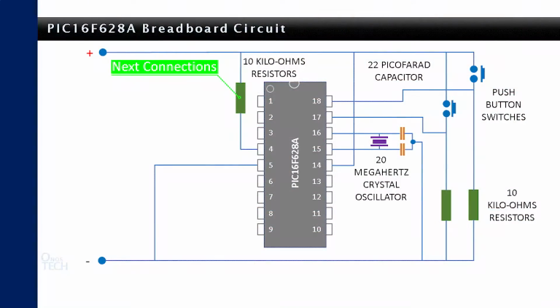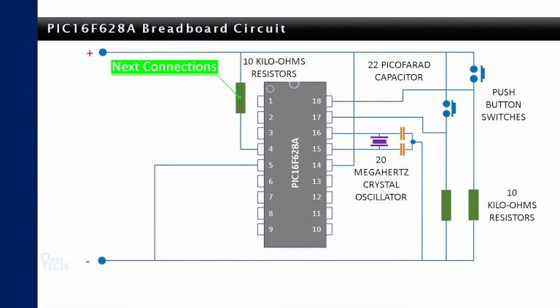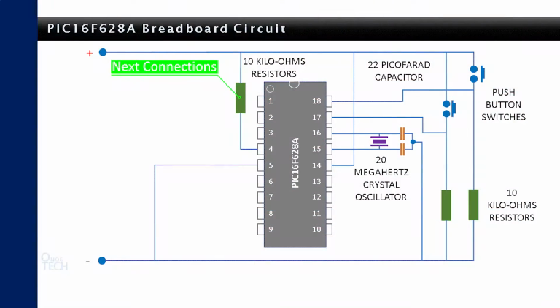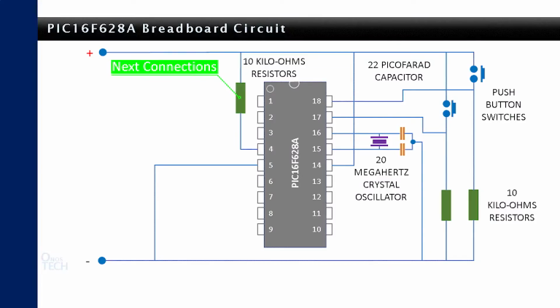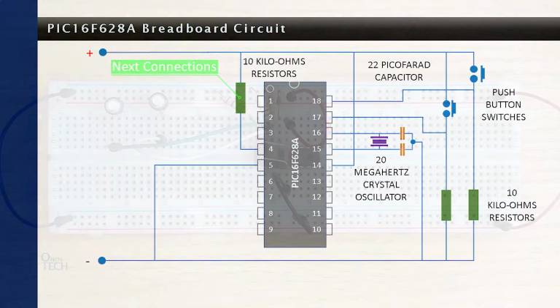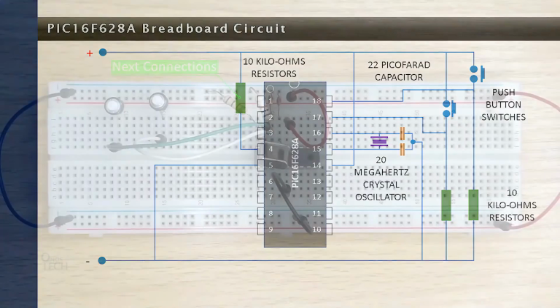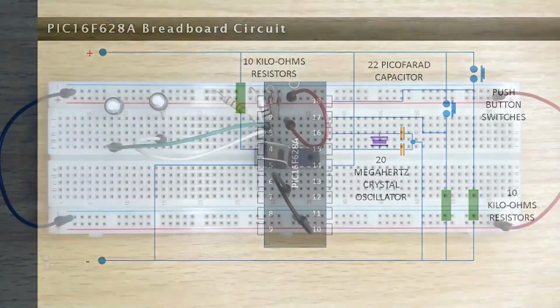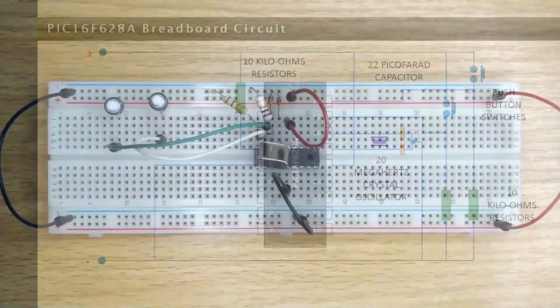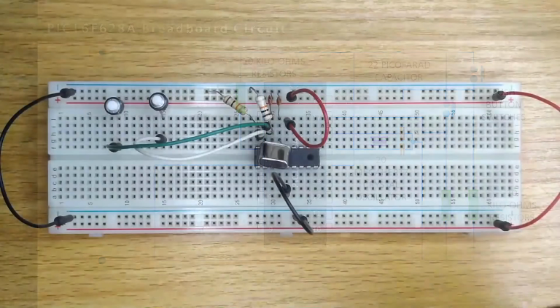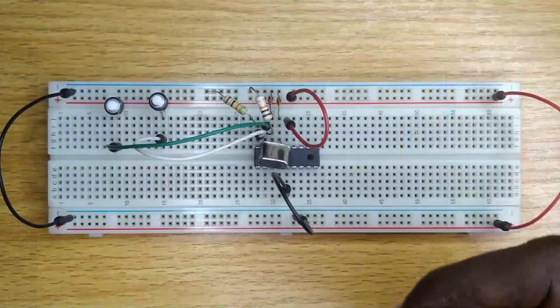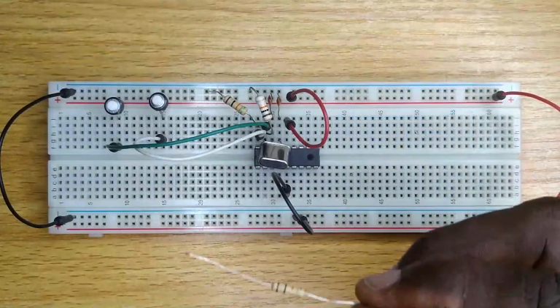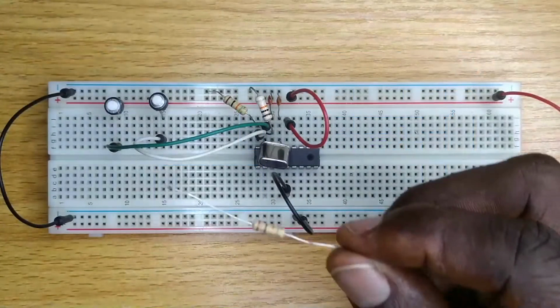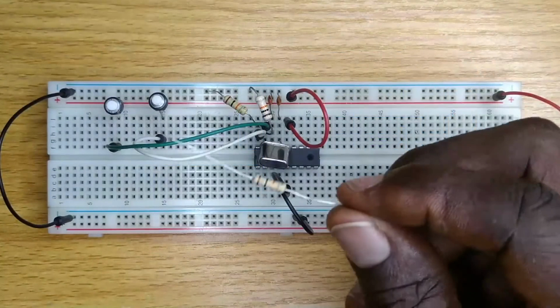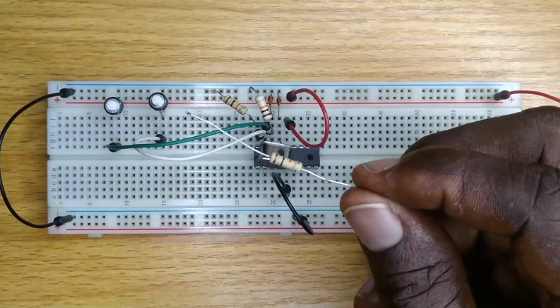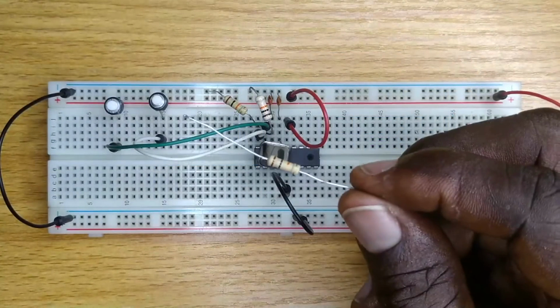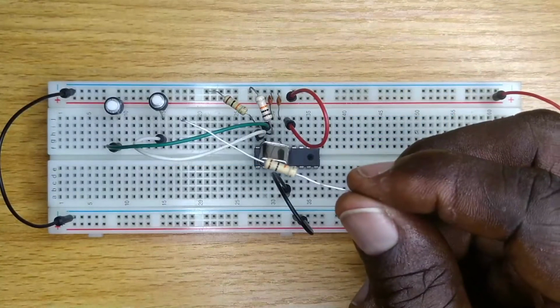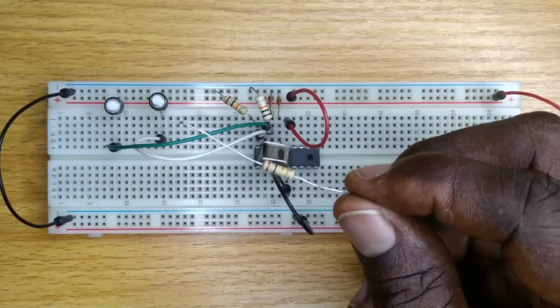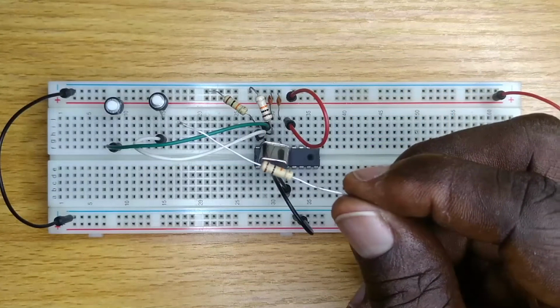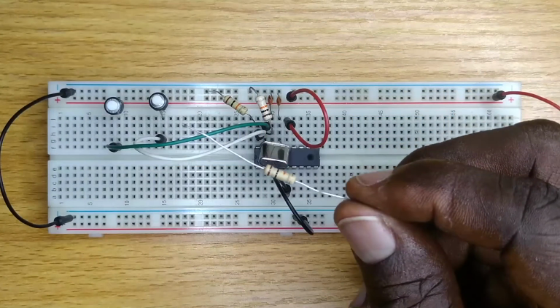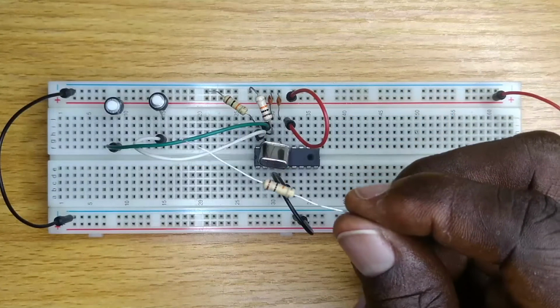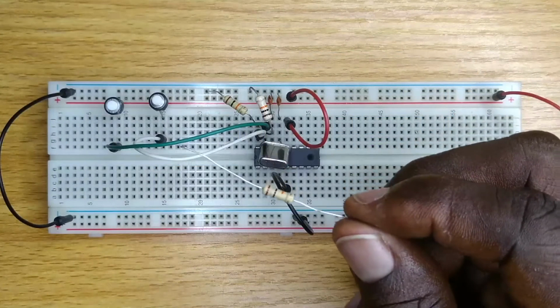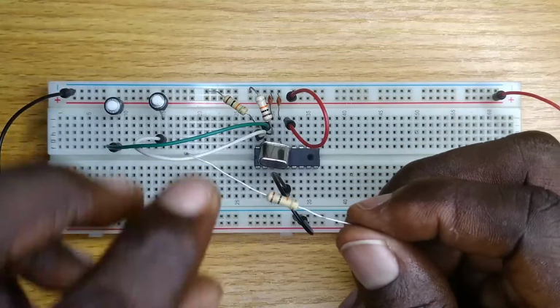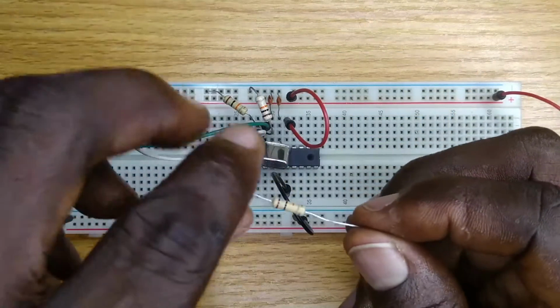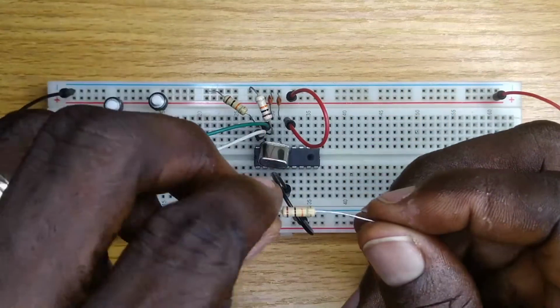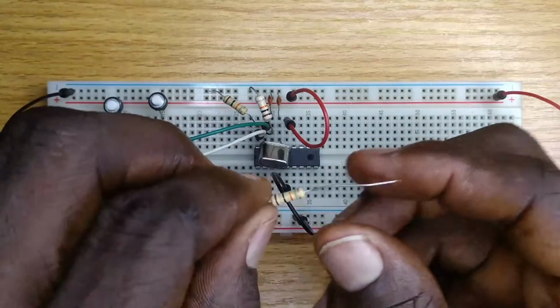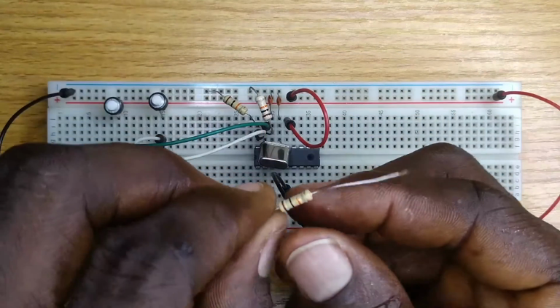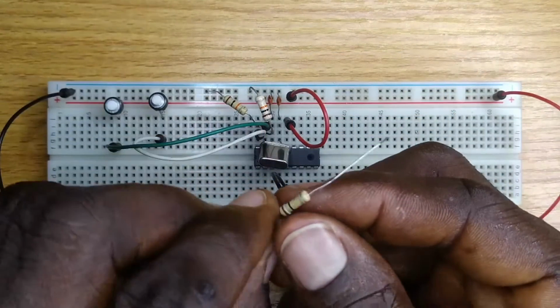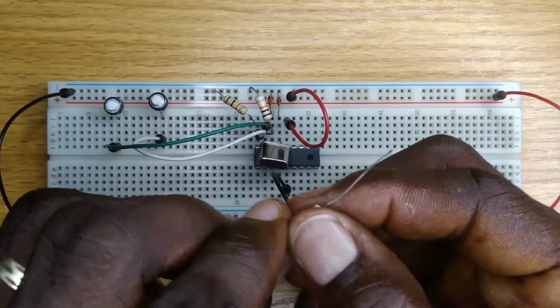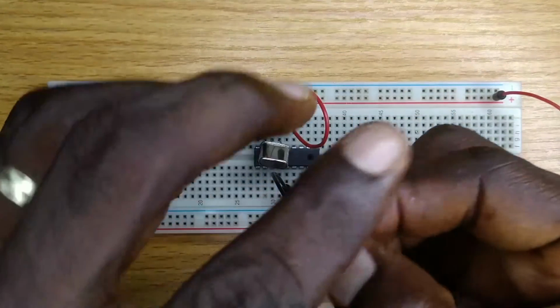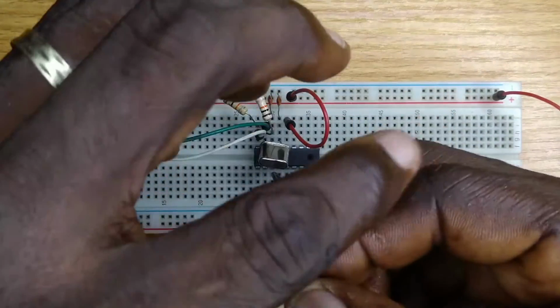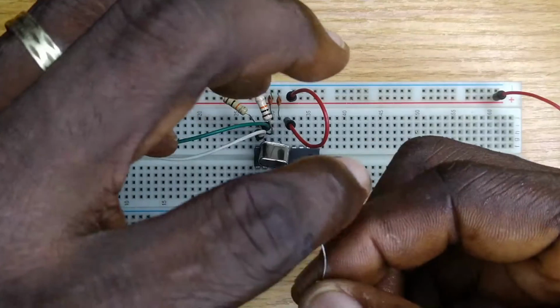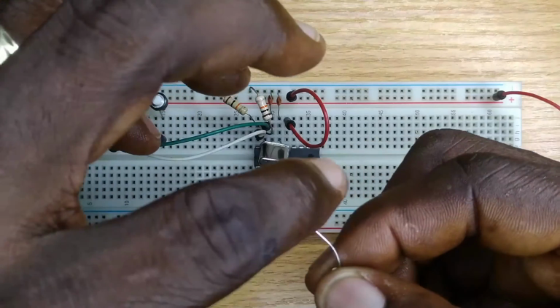Connect another 10 kilohm resistor between pin 4 of the microcontroller and the positive power supply line.